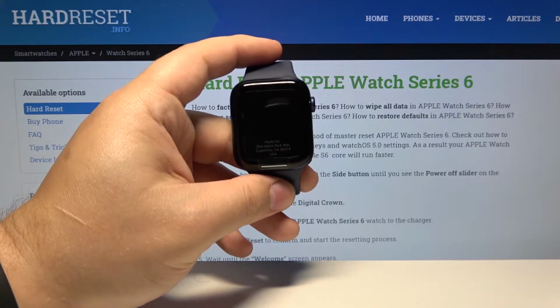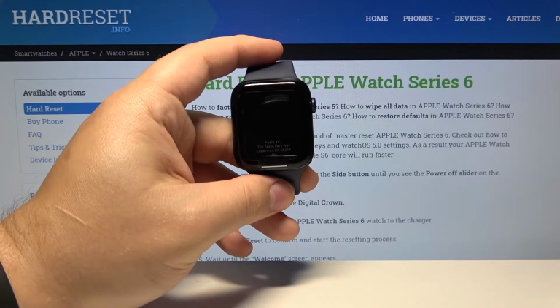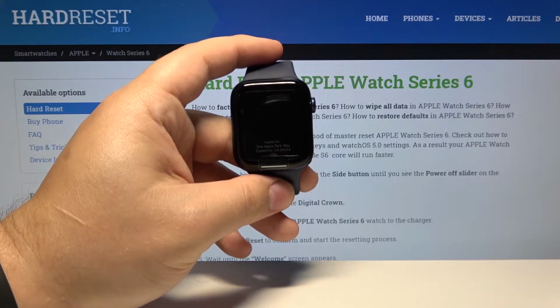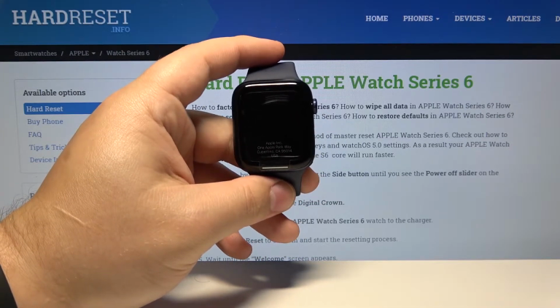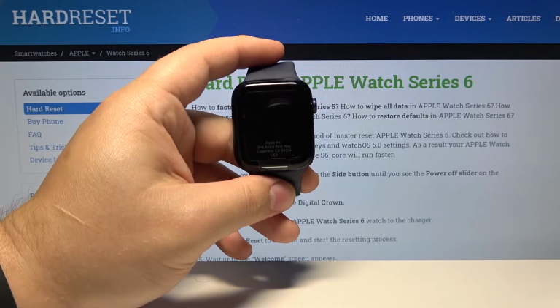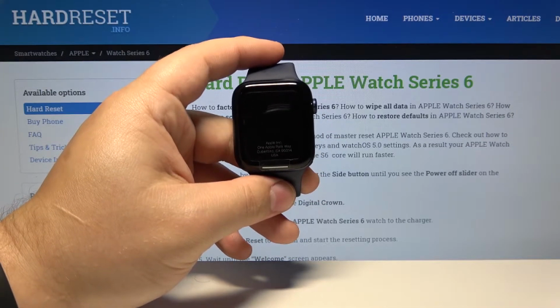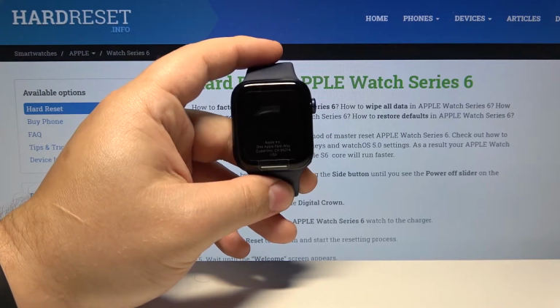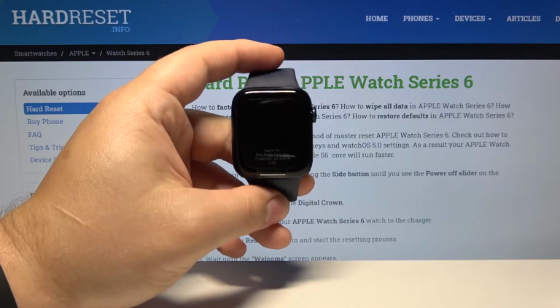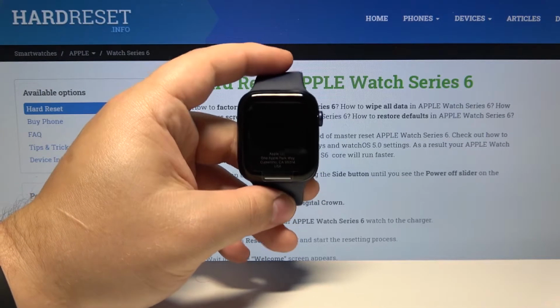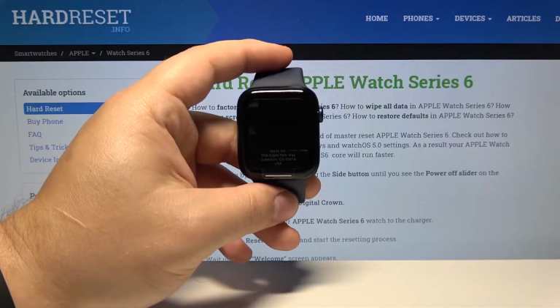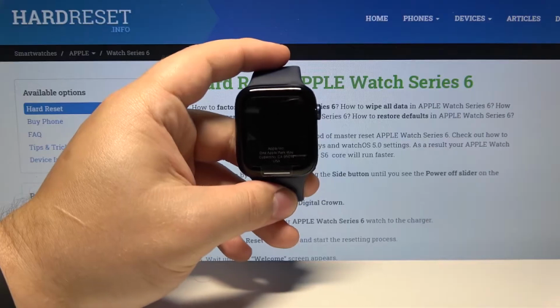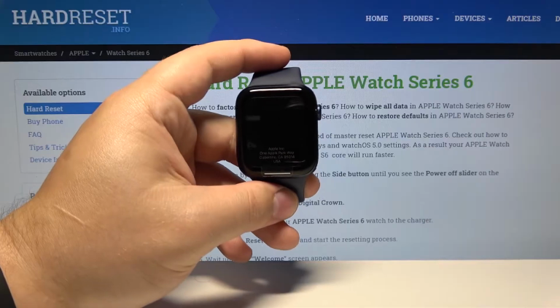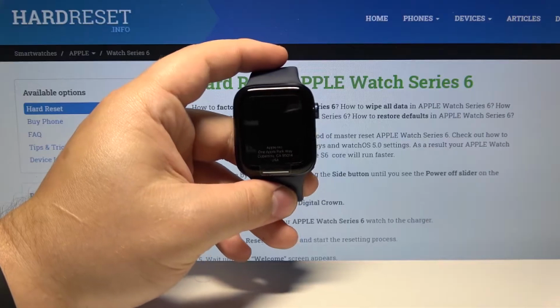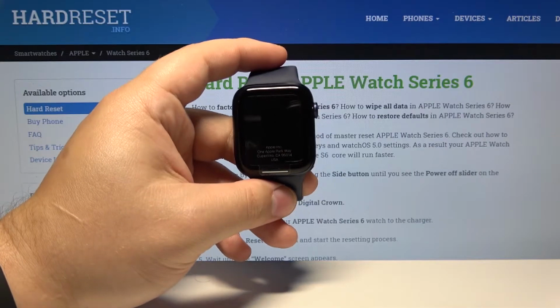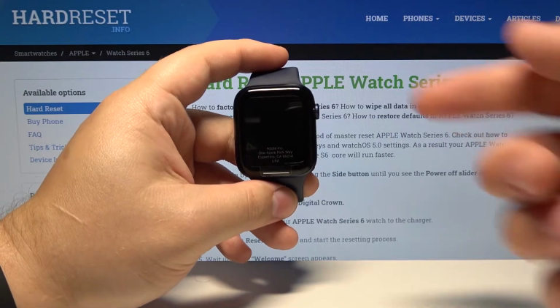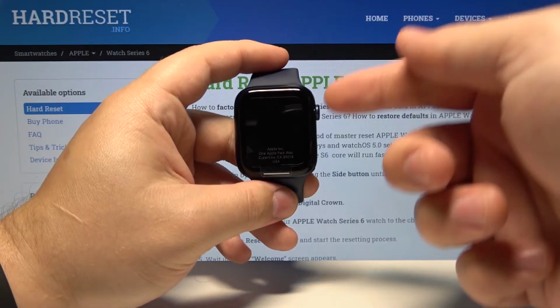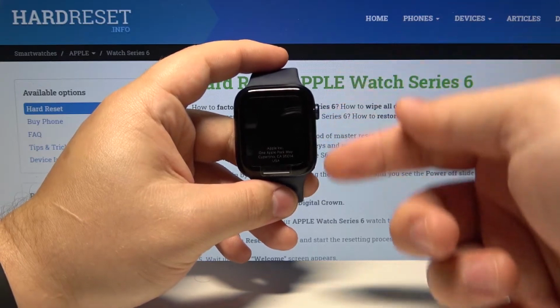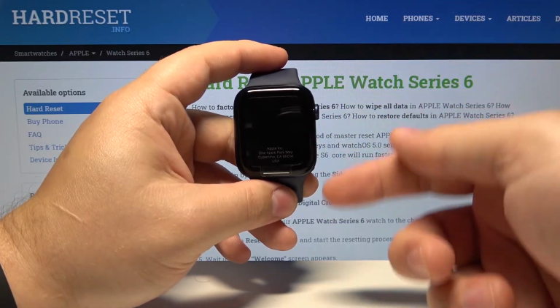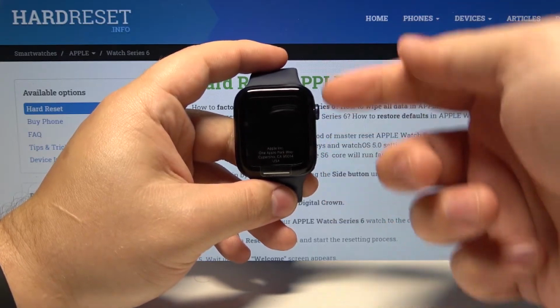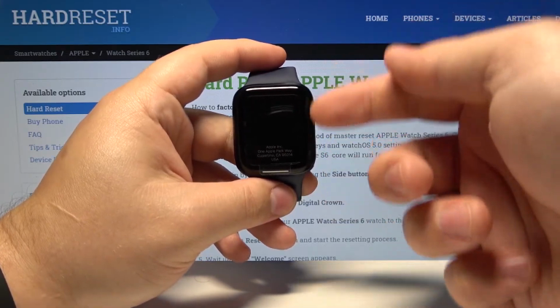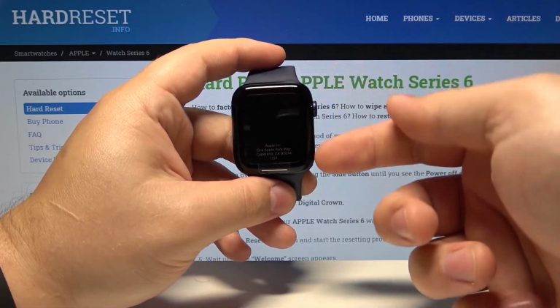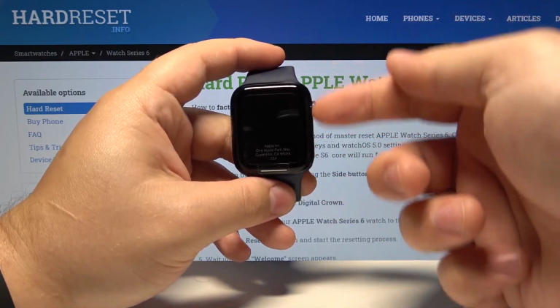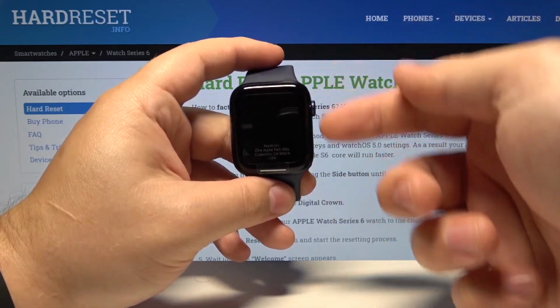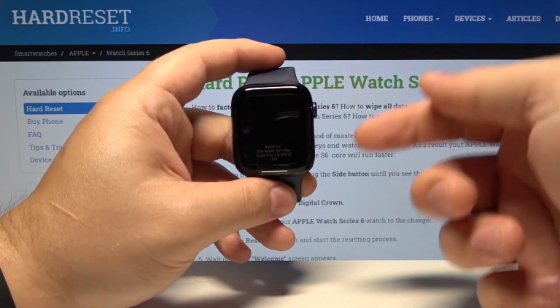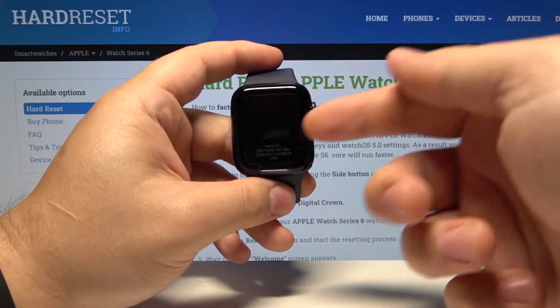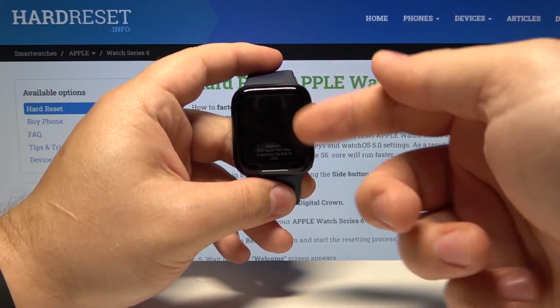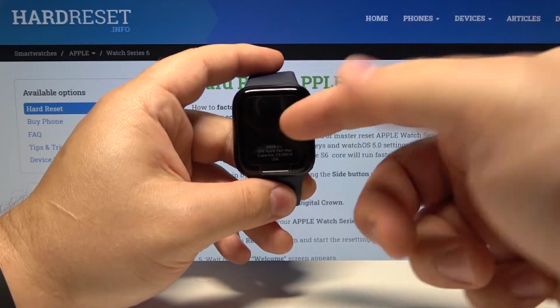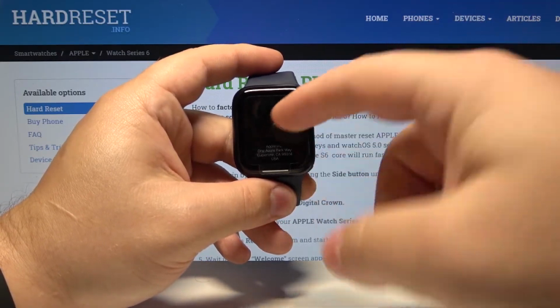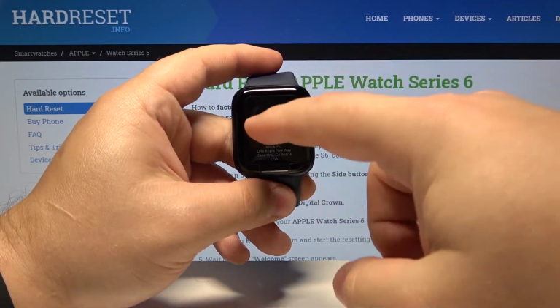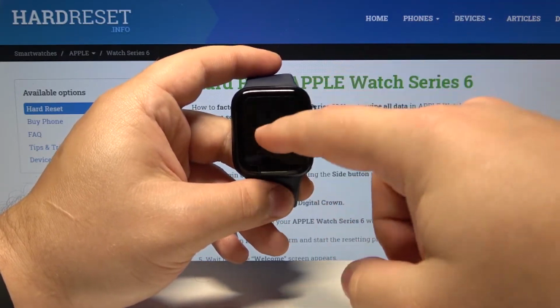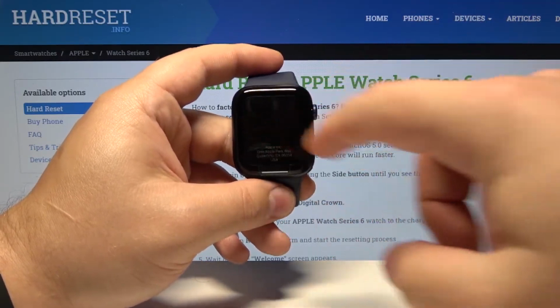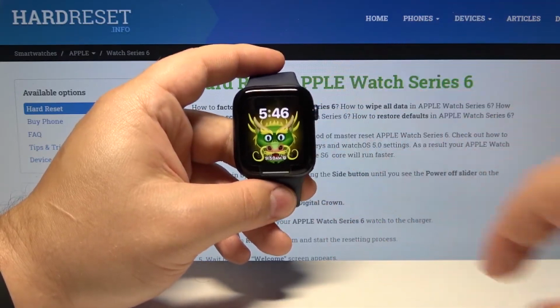Let's start by waking up the screen on our watch. To do it, press any of the buttons or tap on the screen.